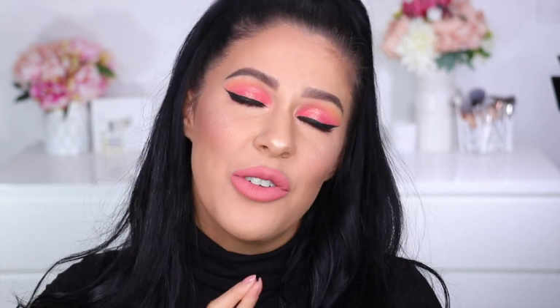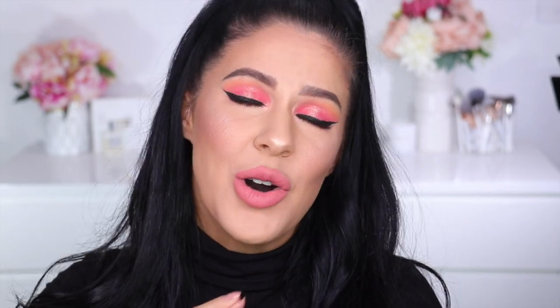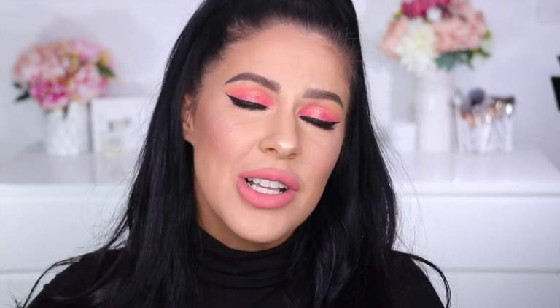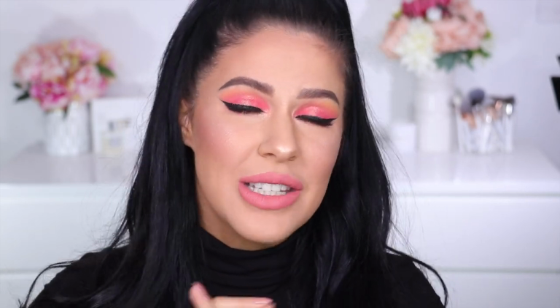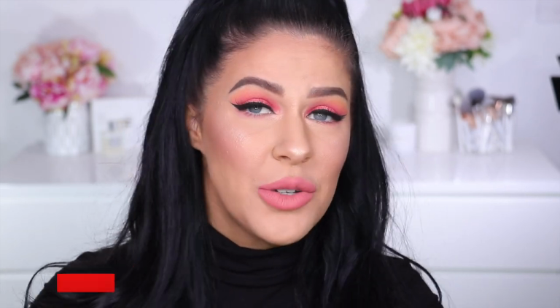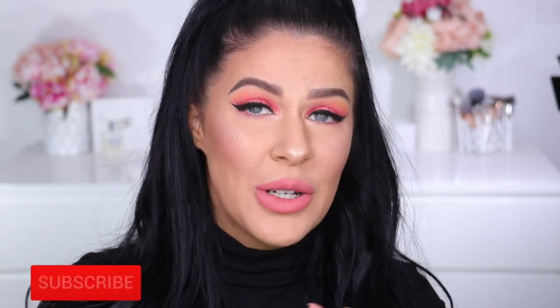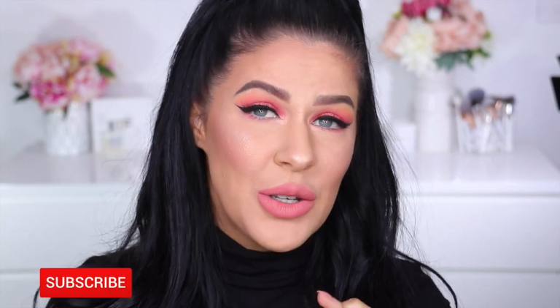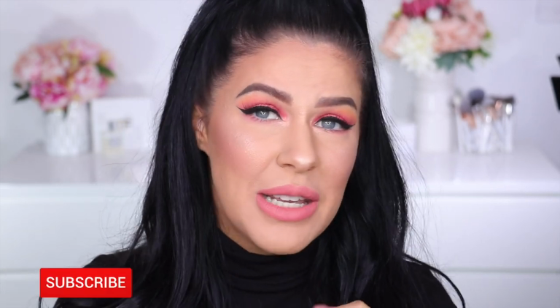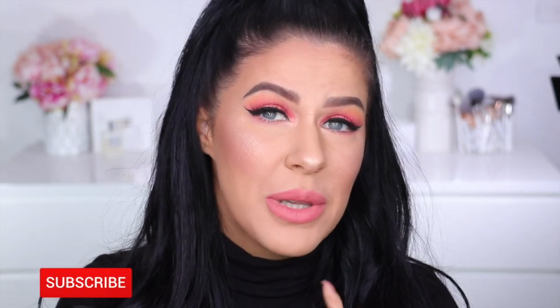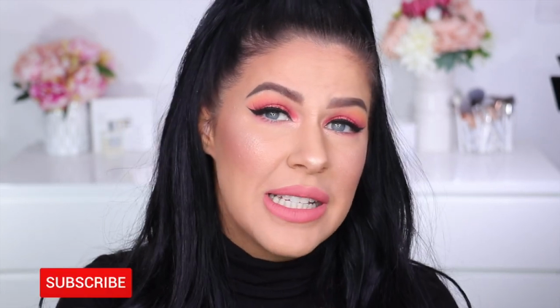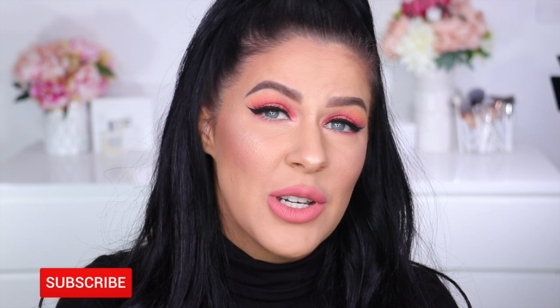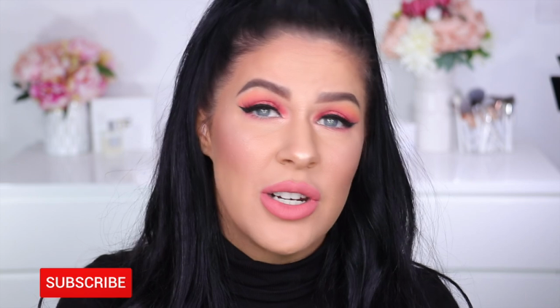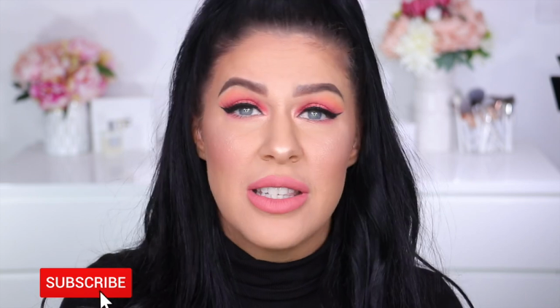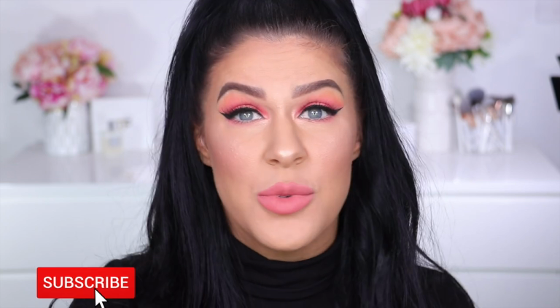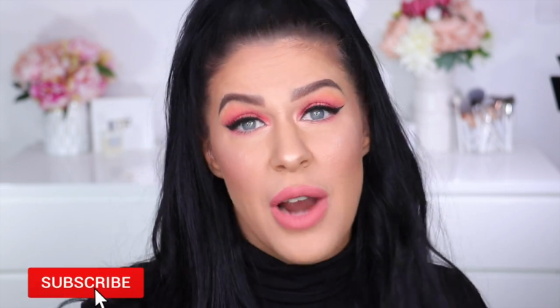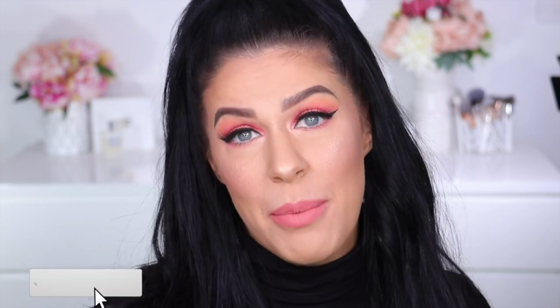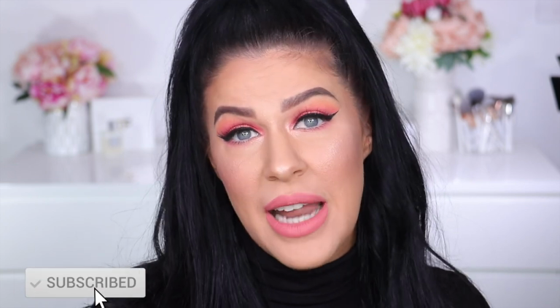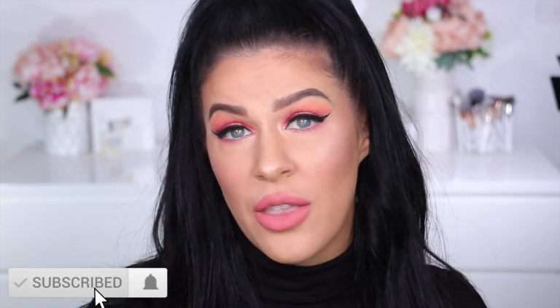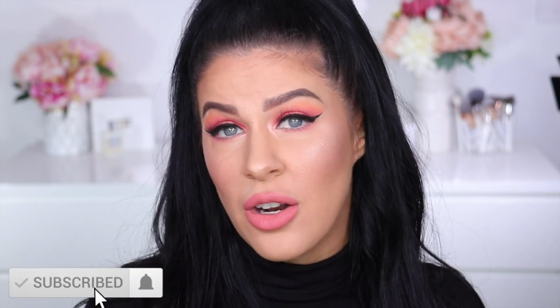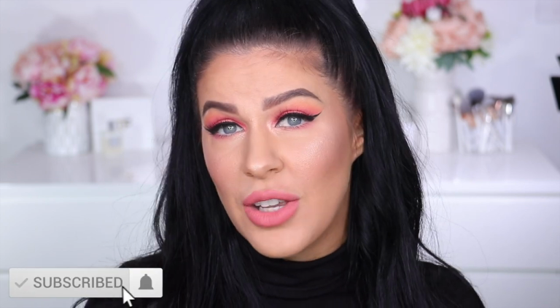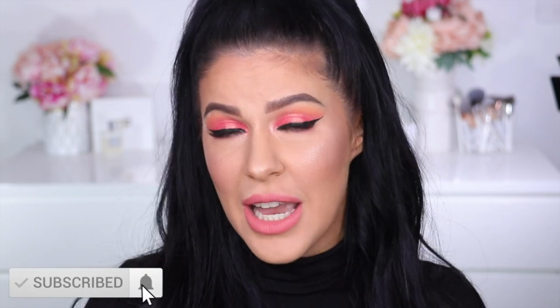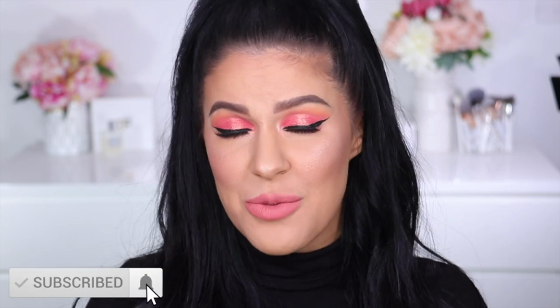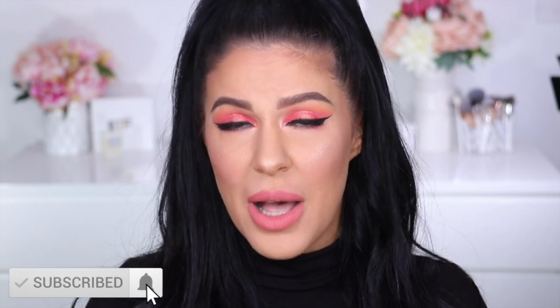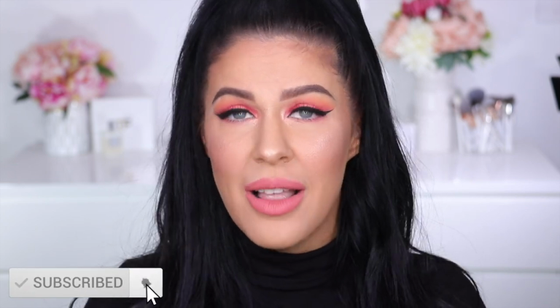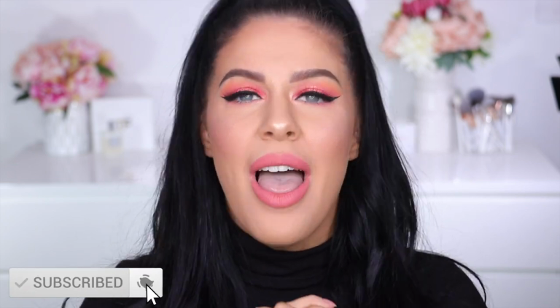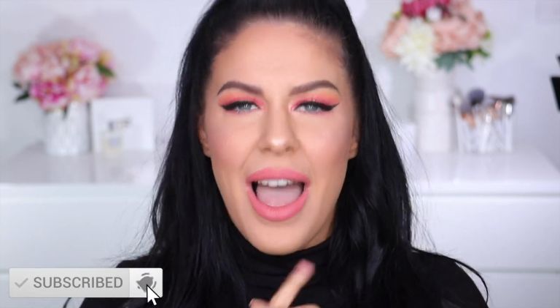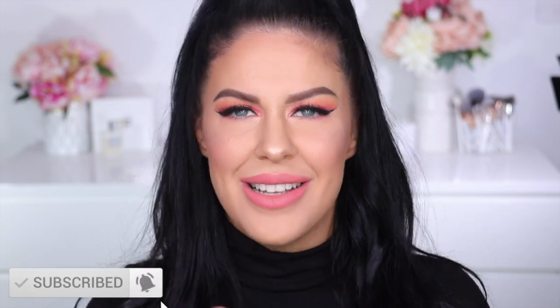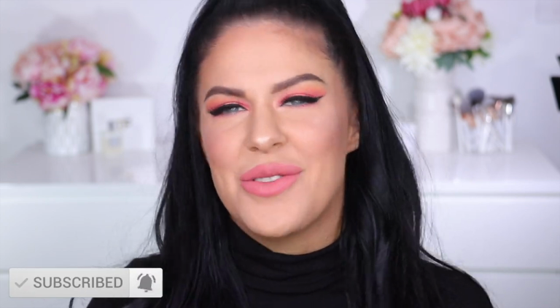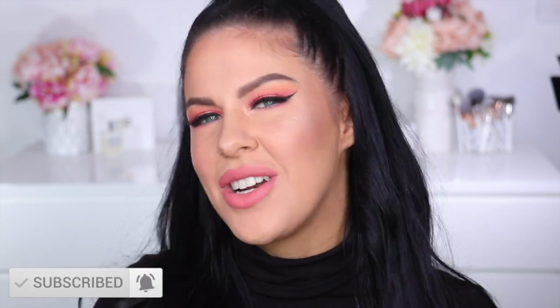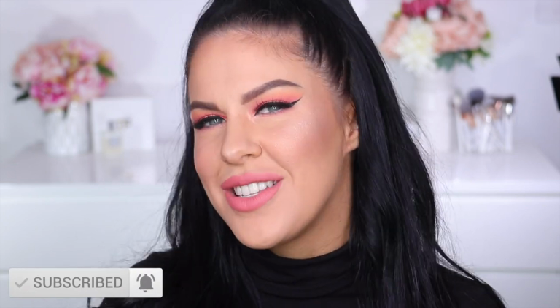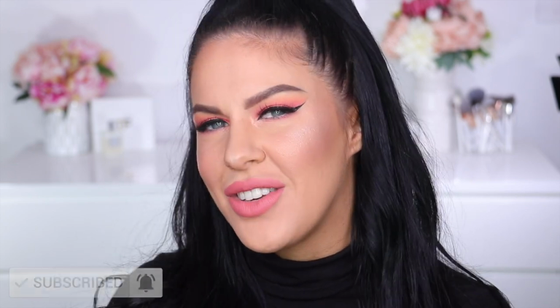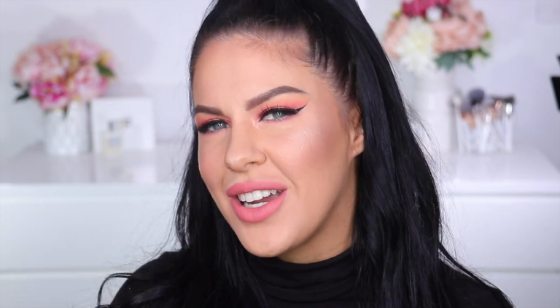If you are new here, please make sure to hit the subscribe button and the notification bell and let's jump straight into the video.